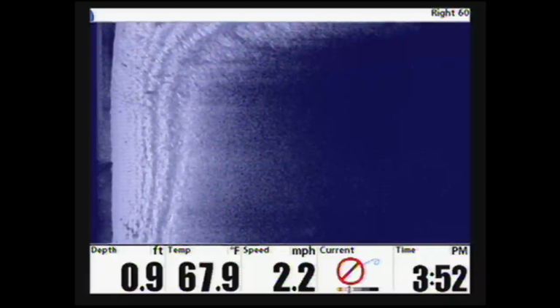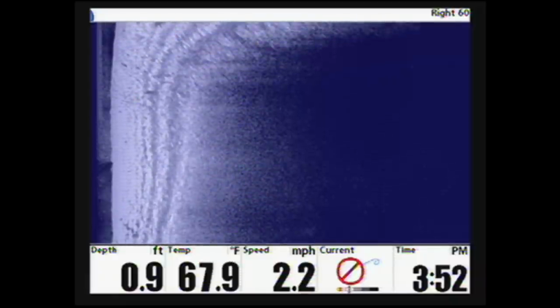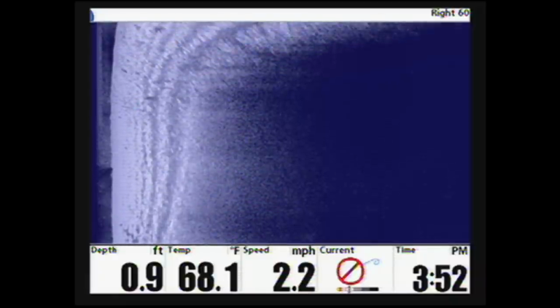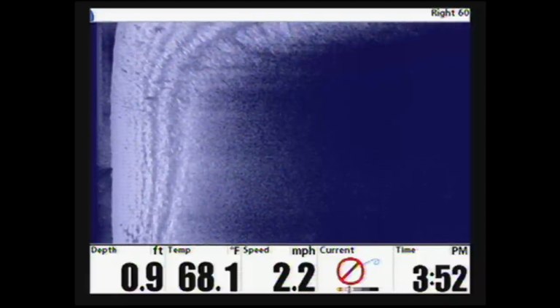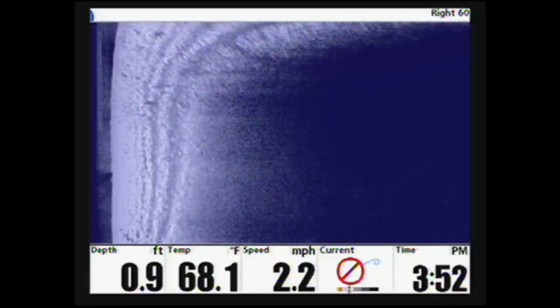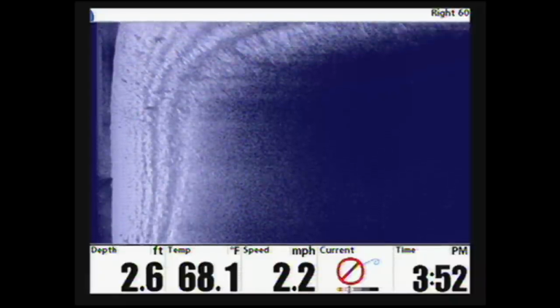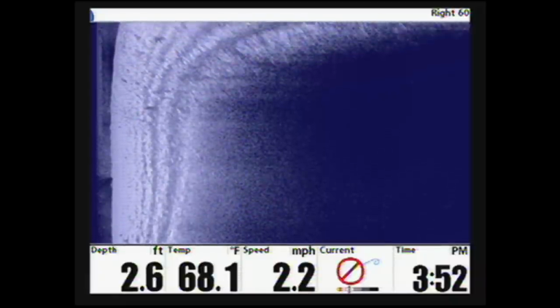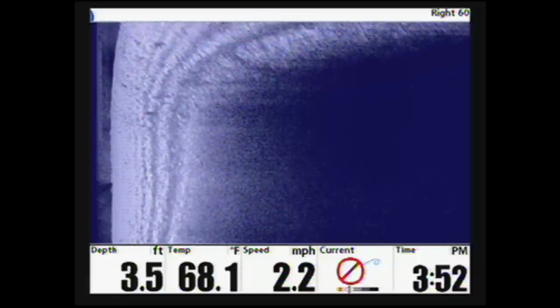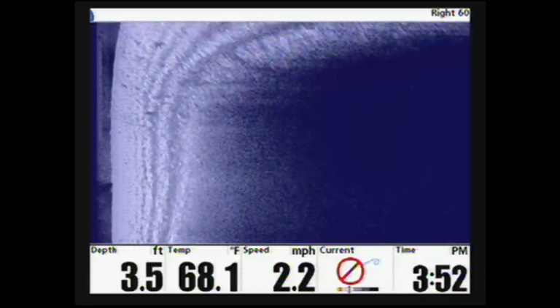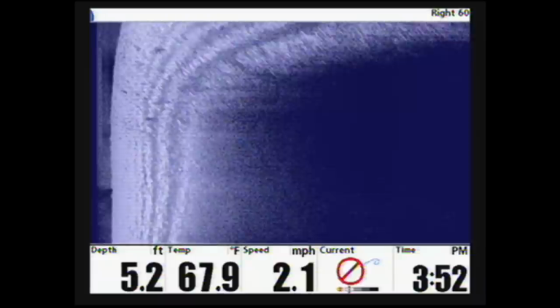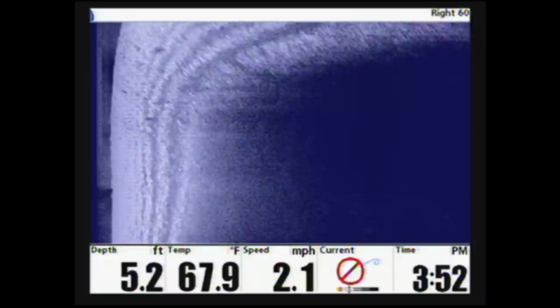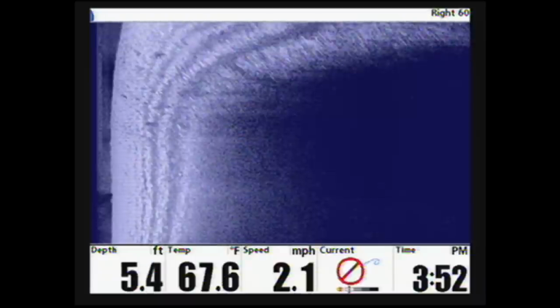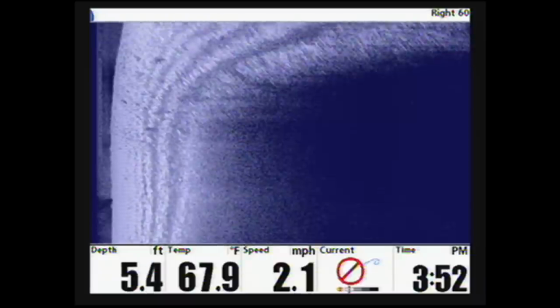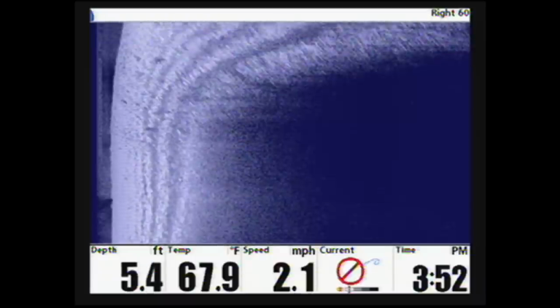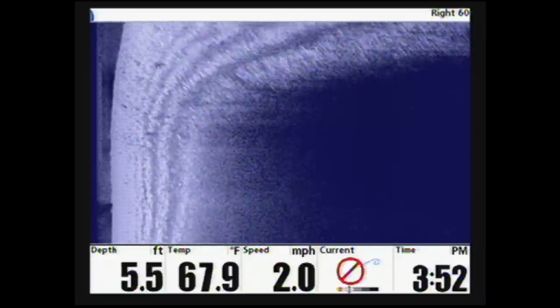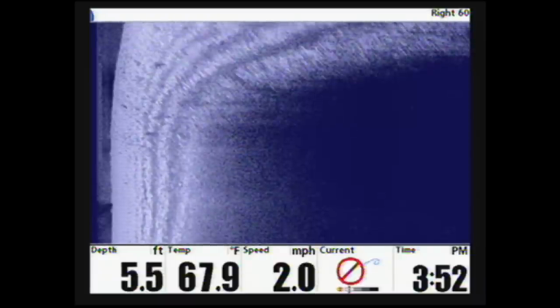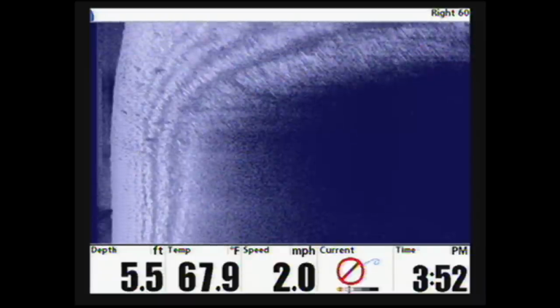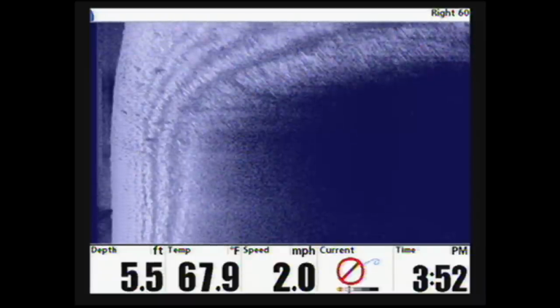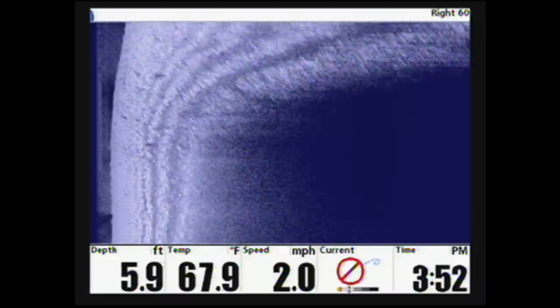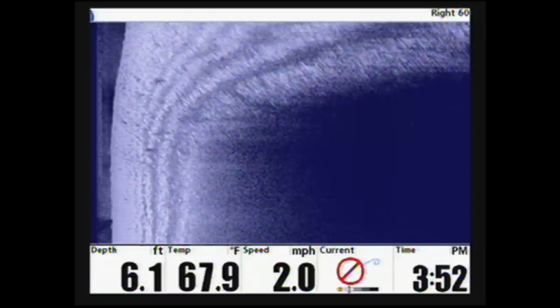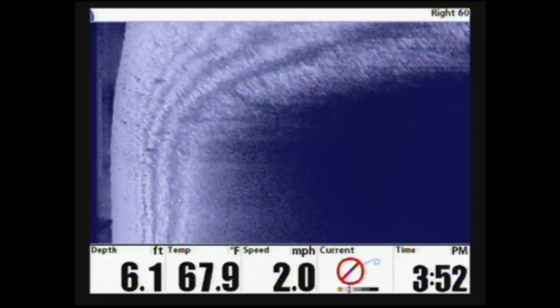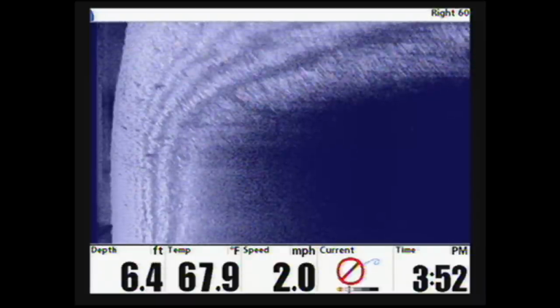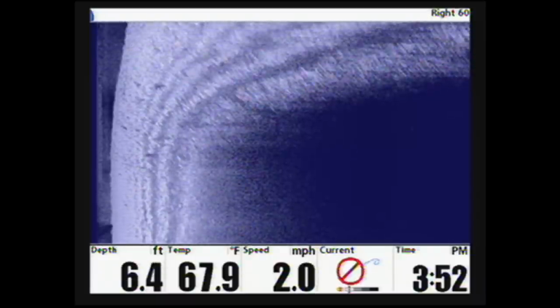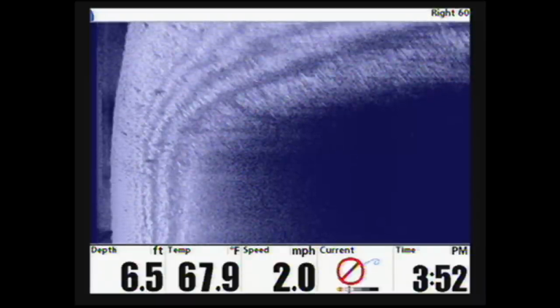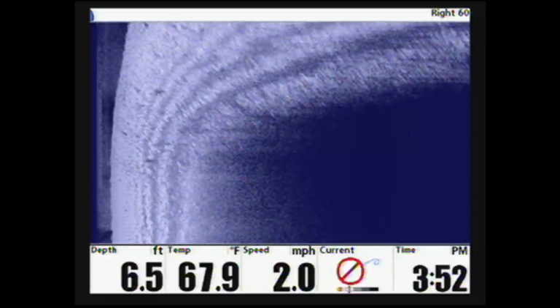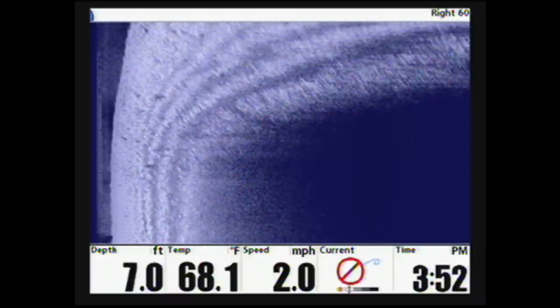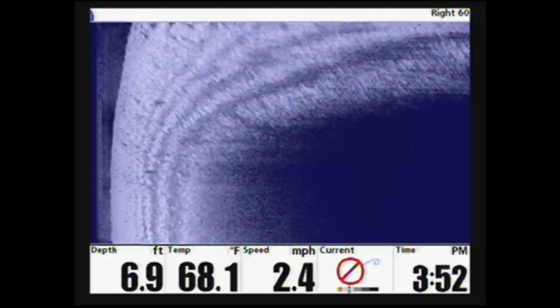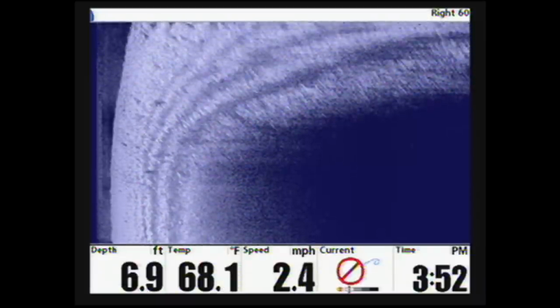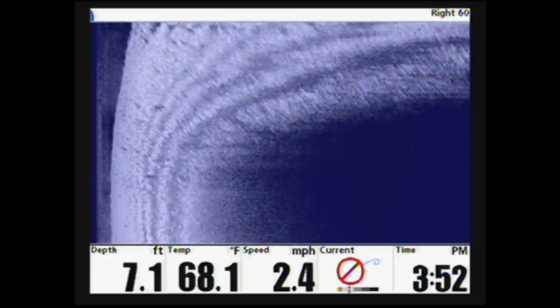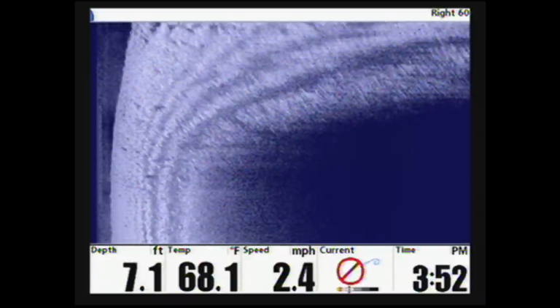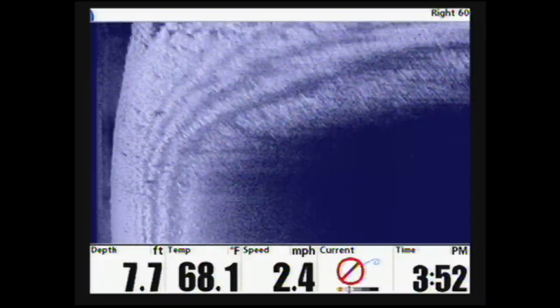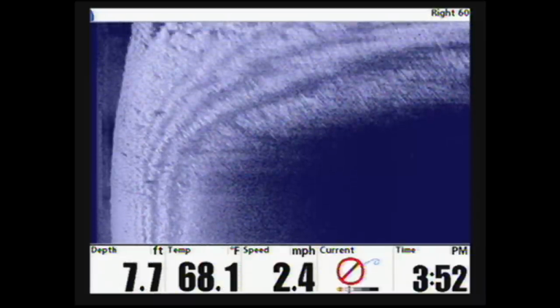With the screen set to view right only and the range at 60 feet, we idled by surveying for irregular features.